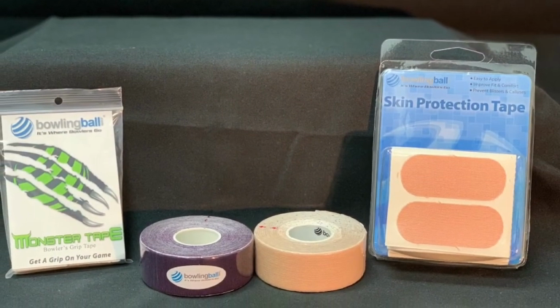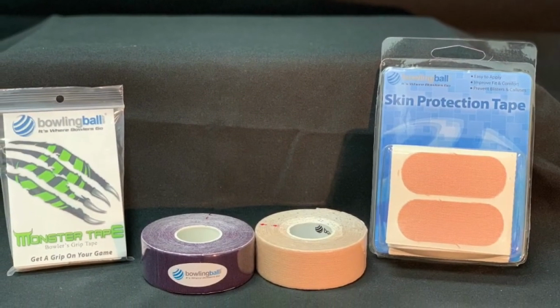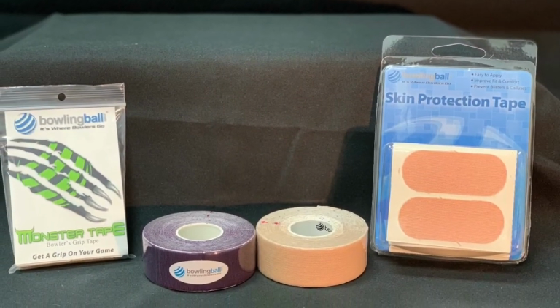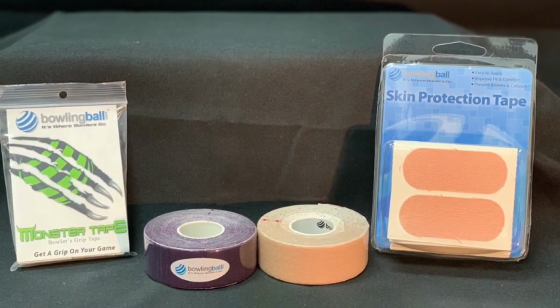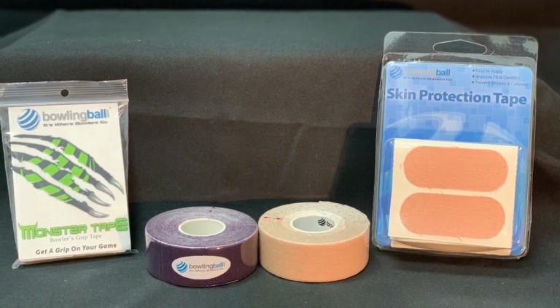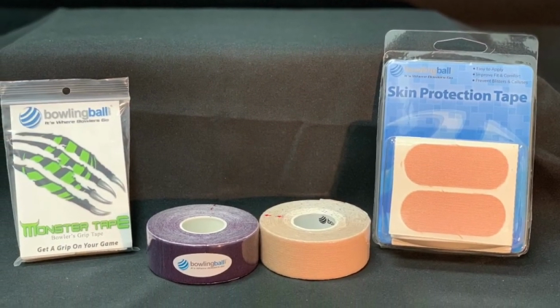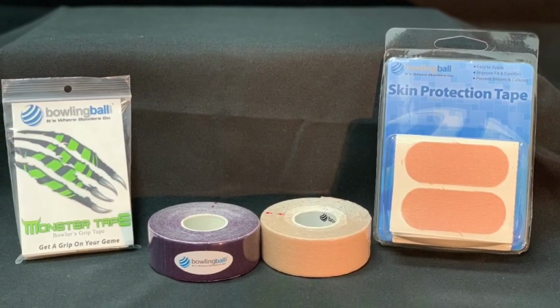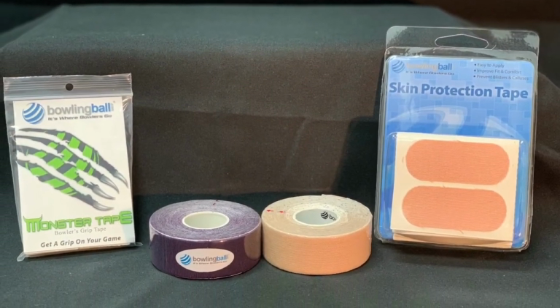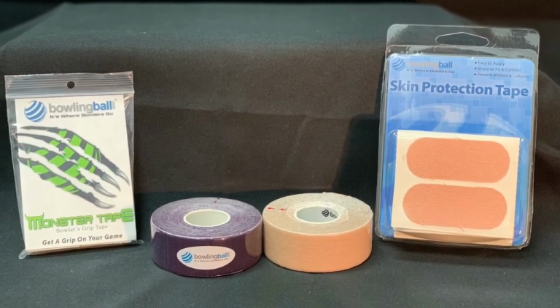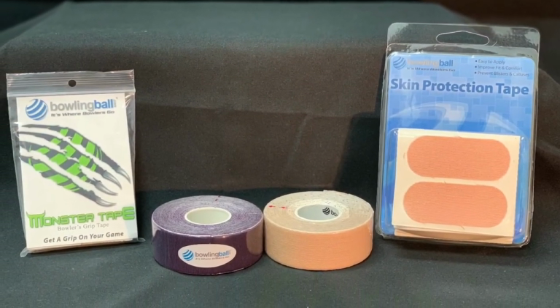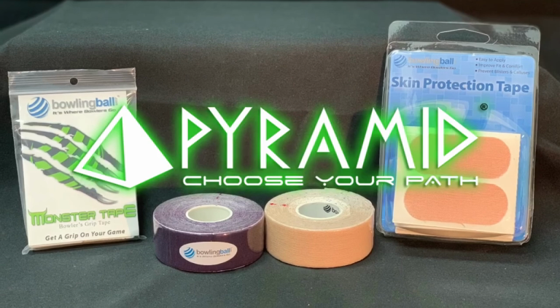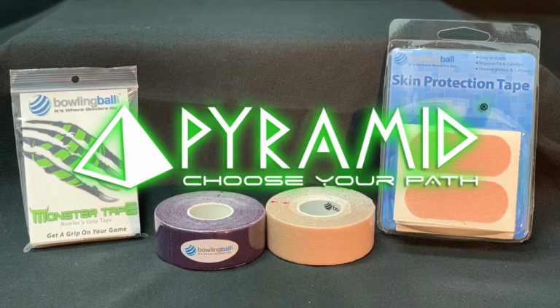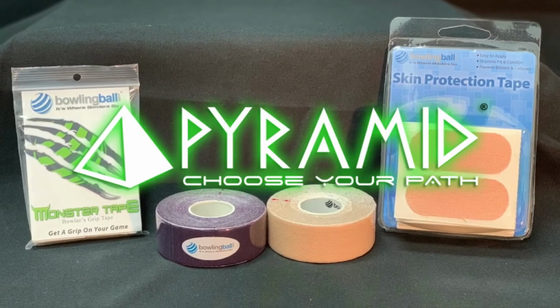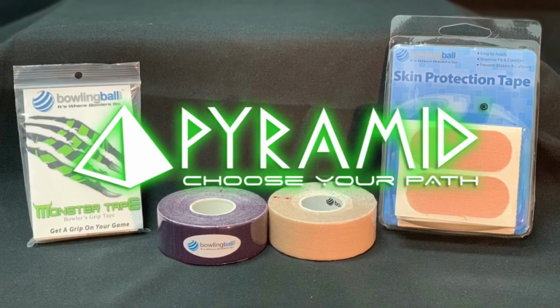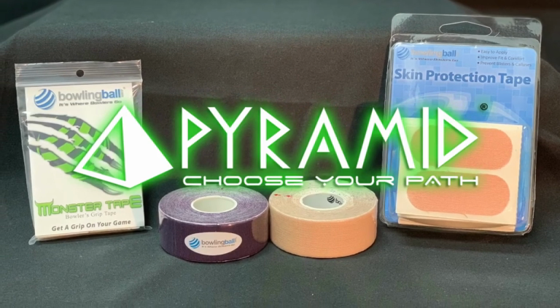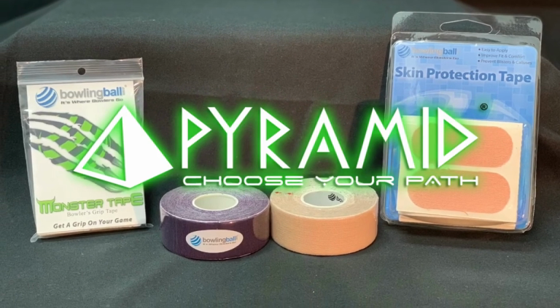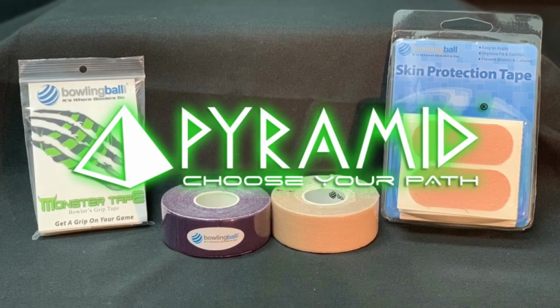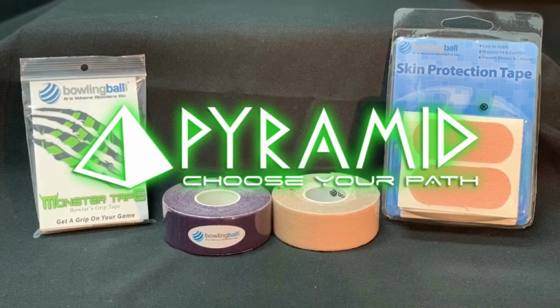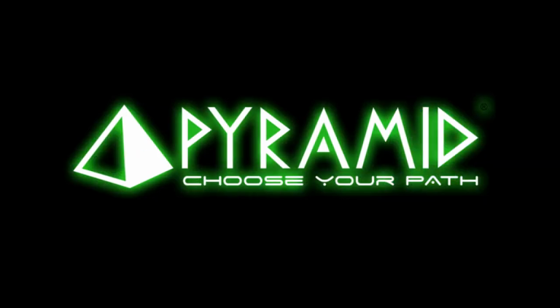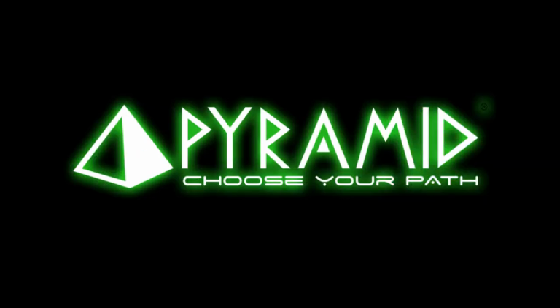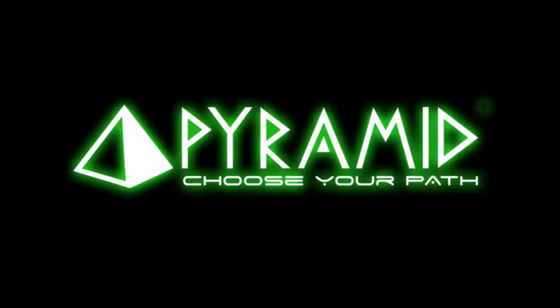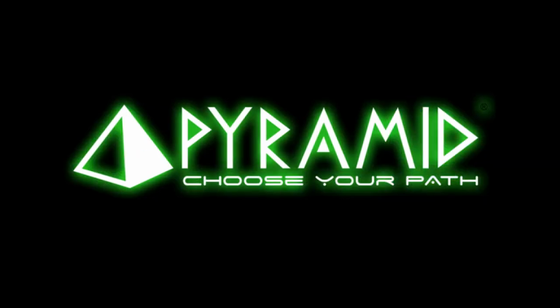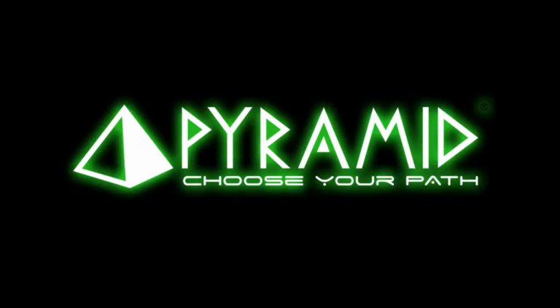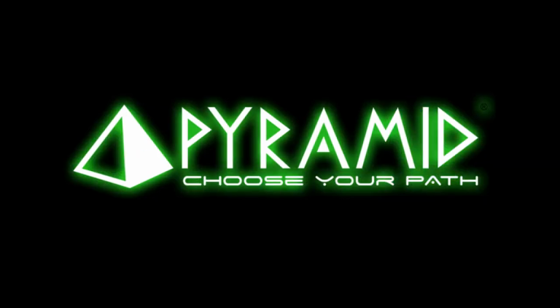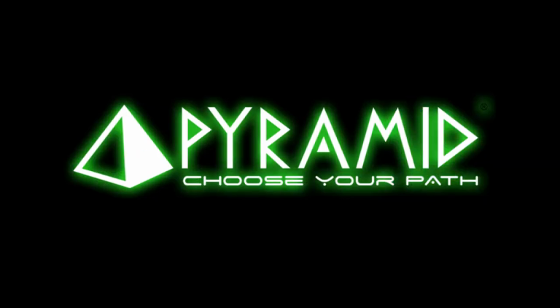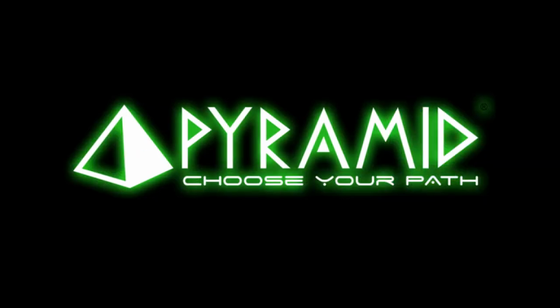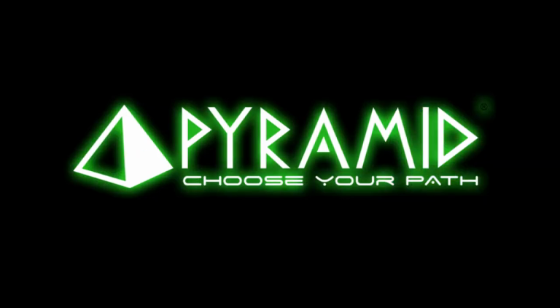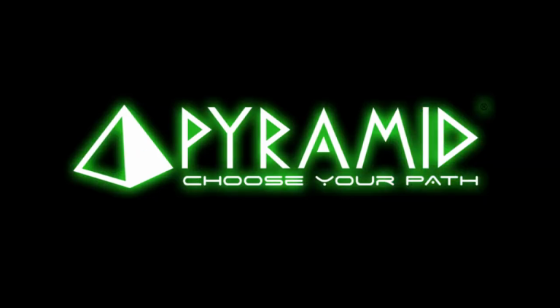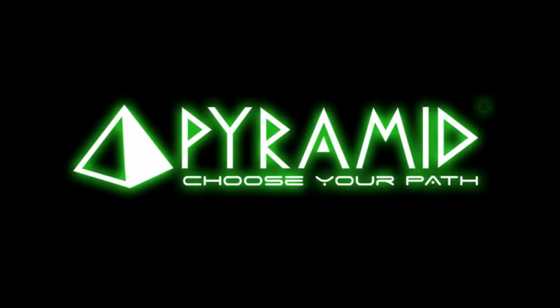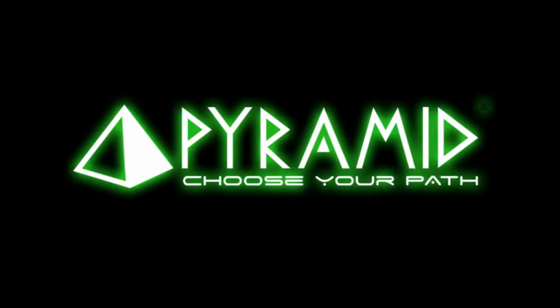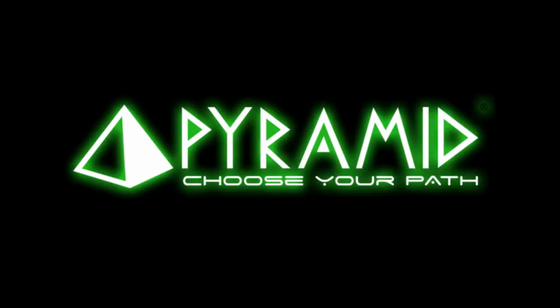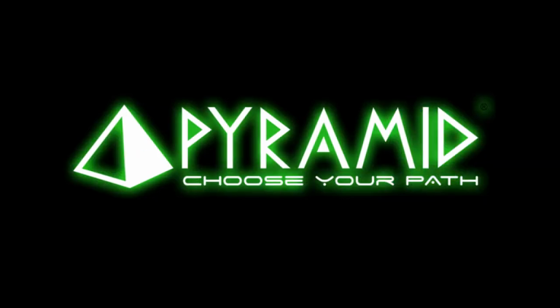Protect your thumb and keep your gear game ready with monster tape, beige protecting tape, and hat-a-patch tape.